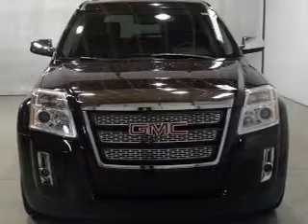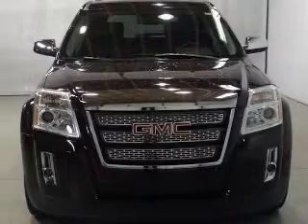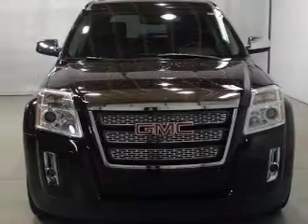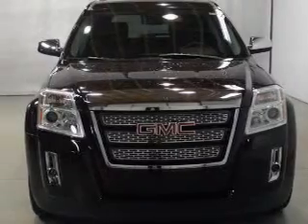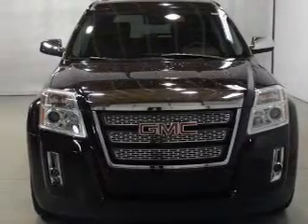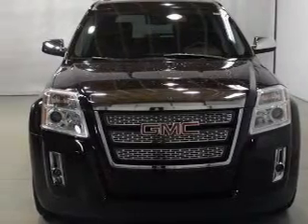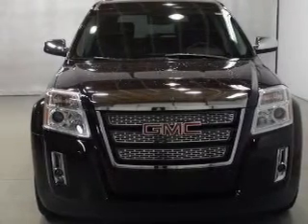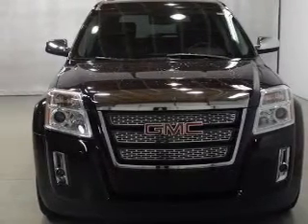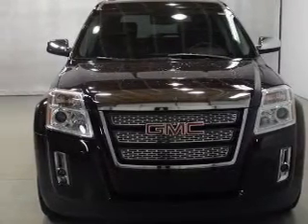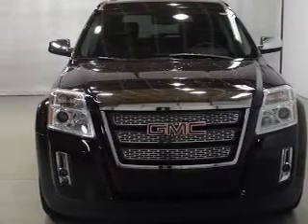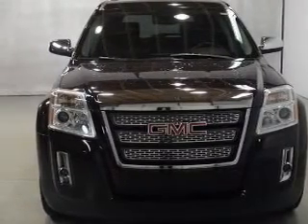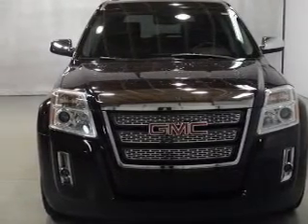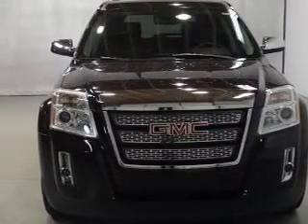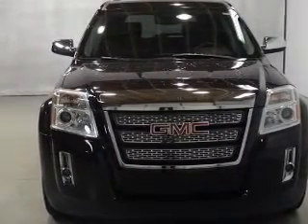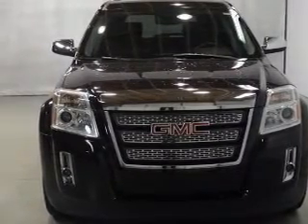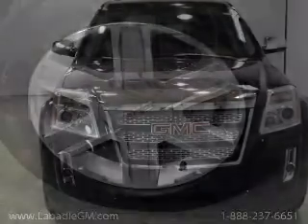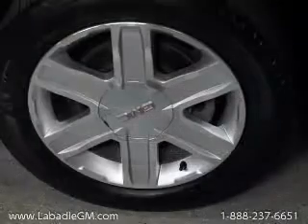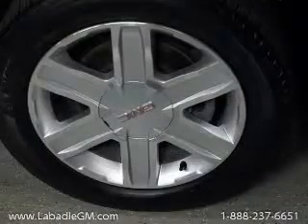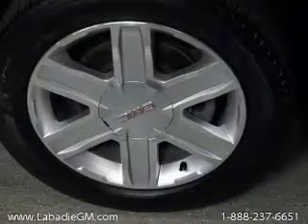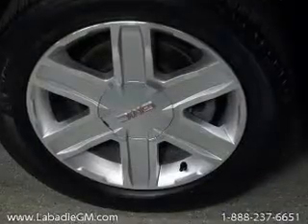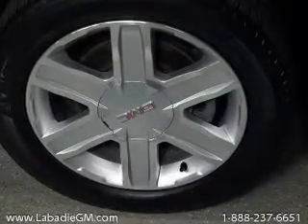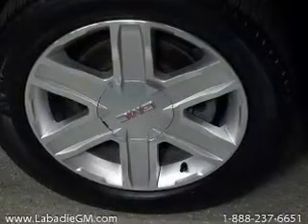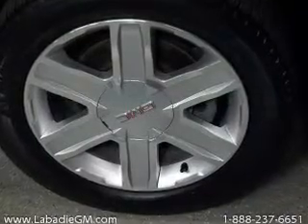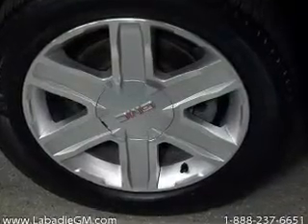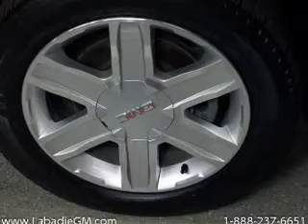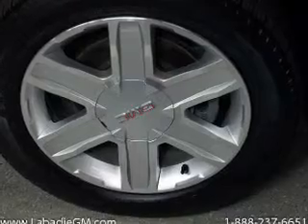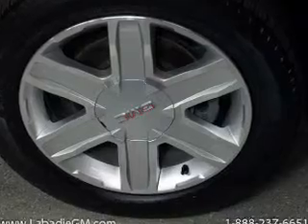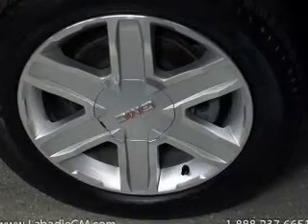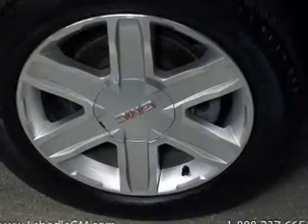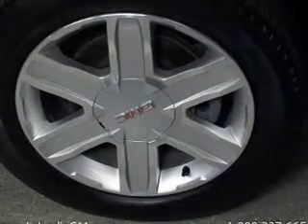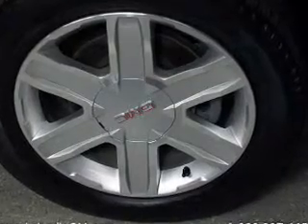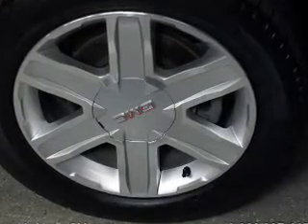The powertrain includes front wheel drive with an efficient four-cylinder engine driven by a six-speed automatic transmission.